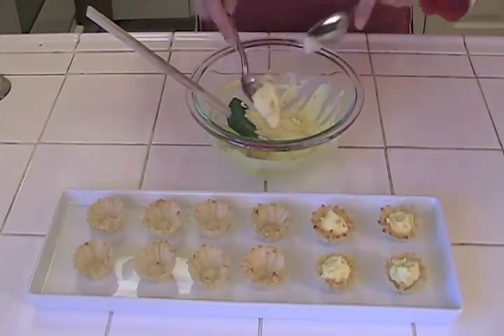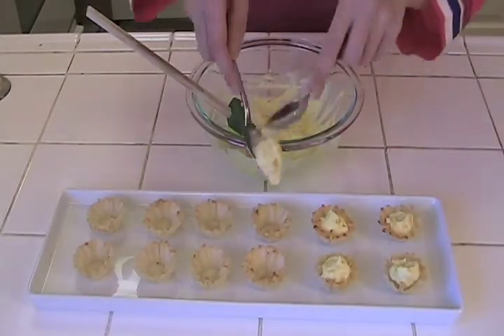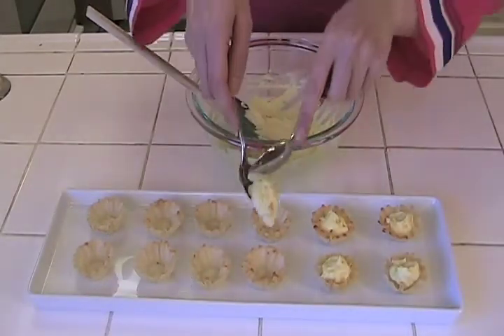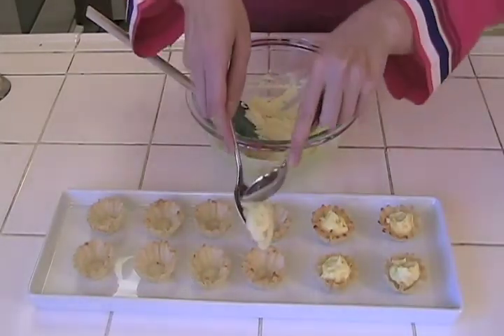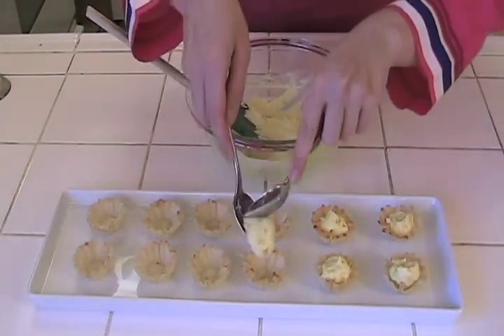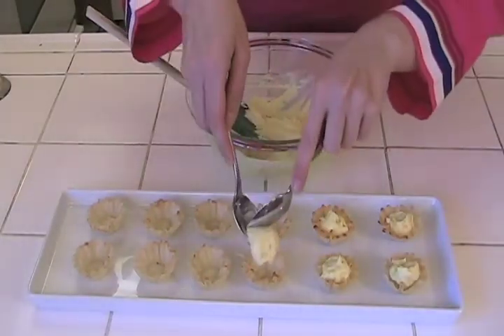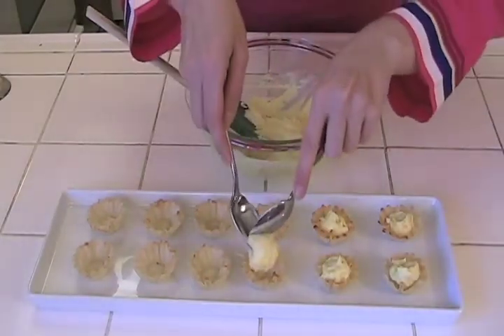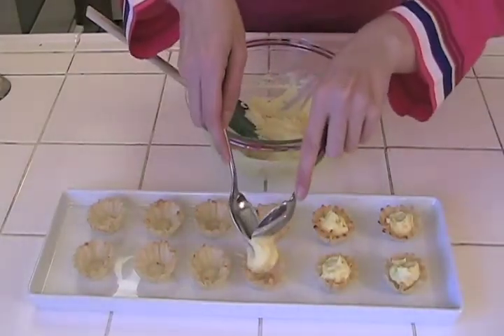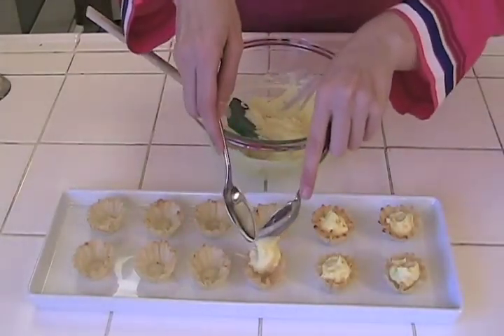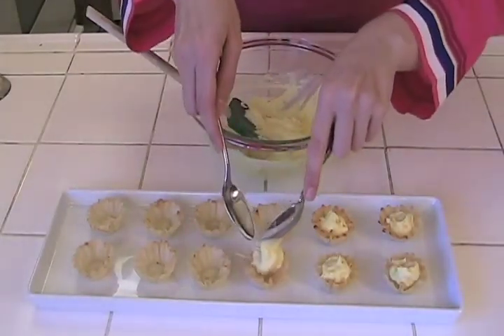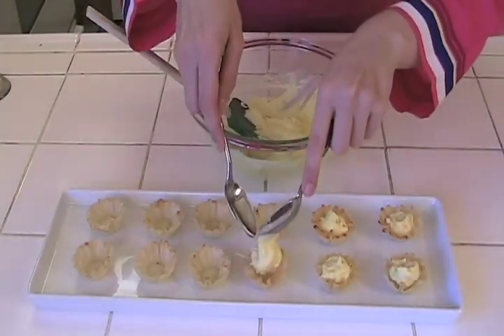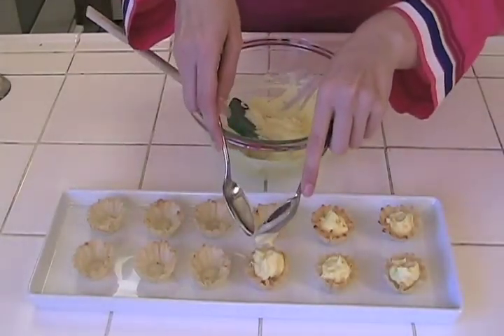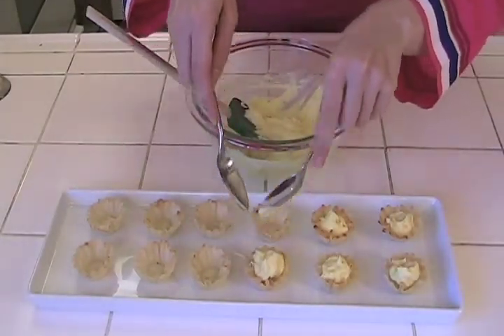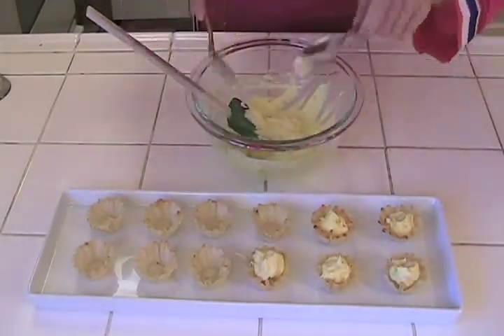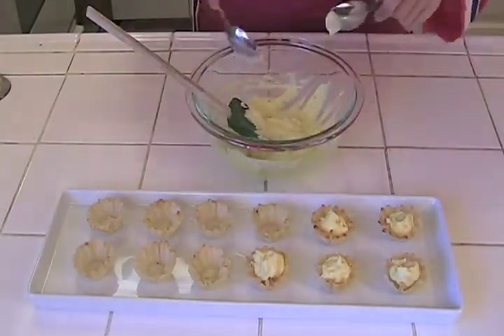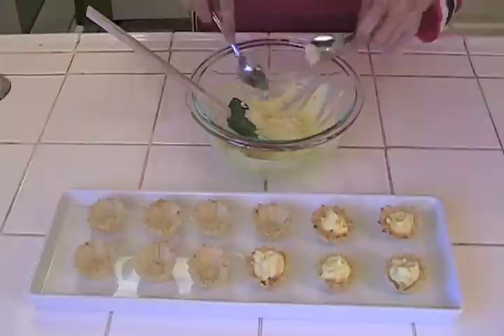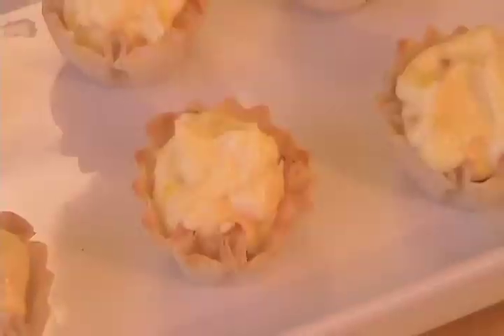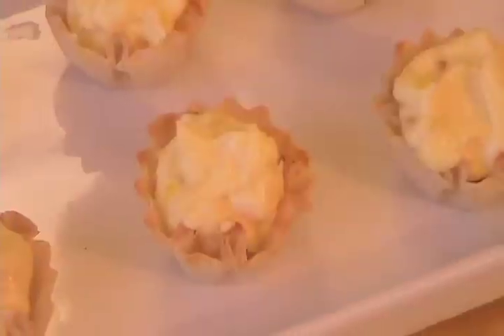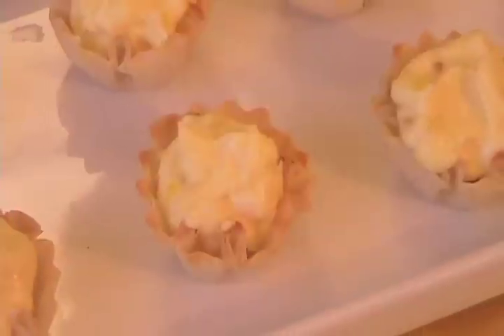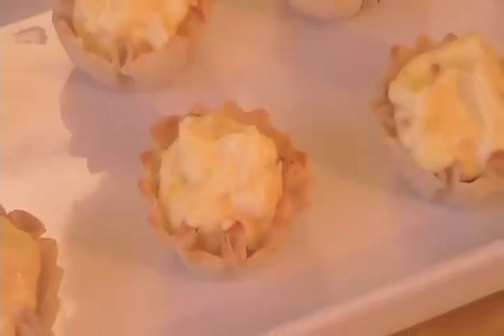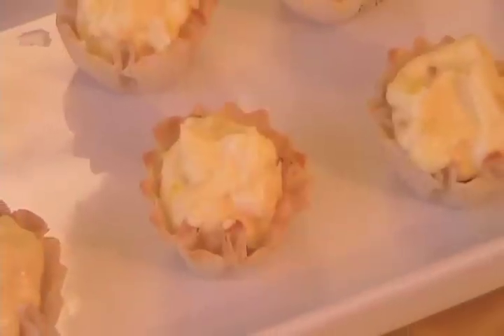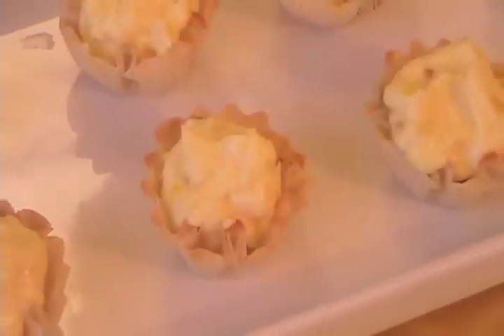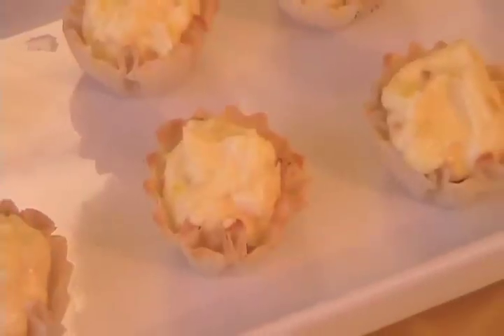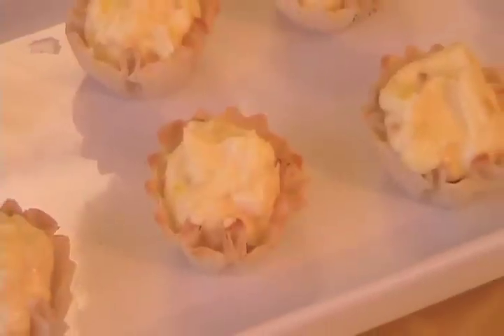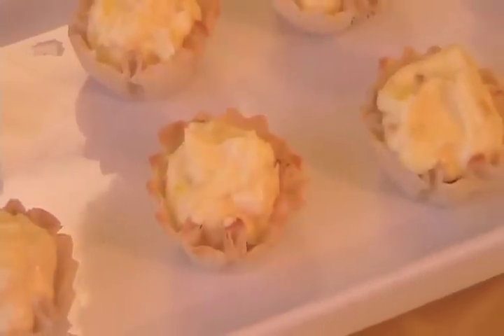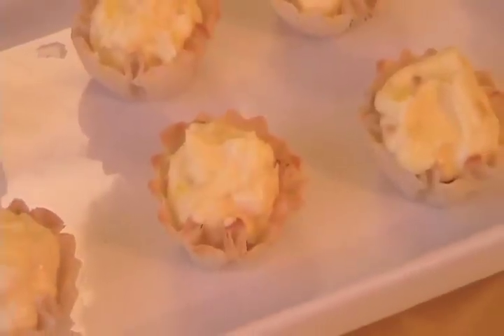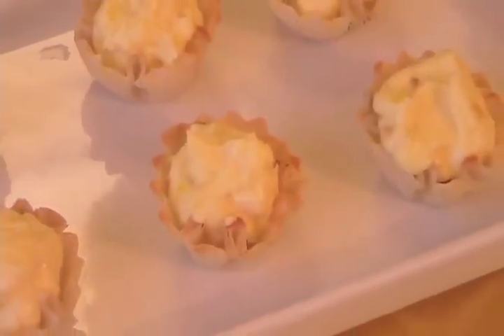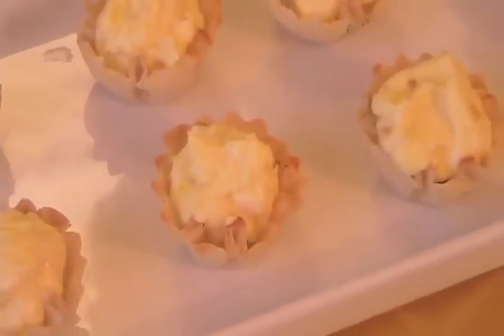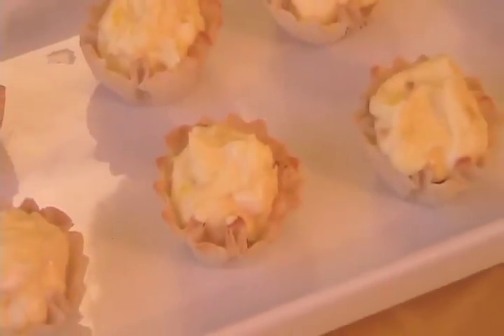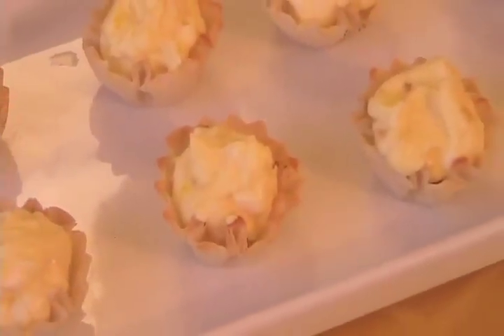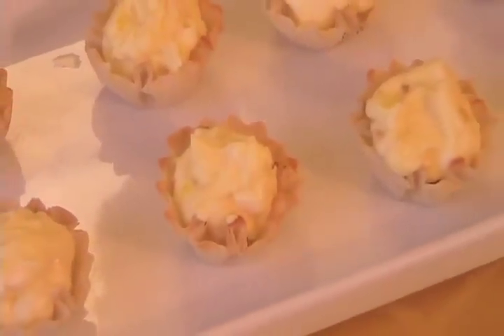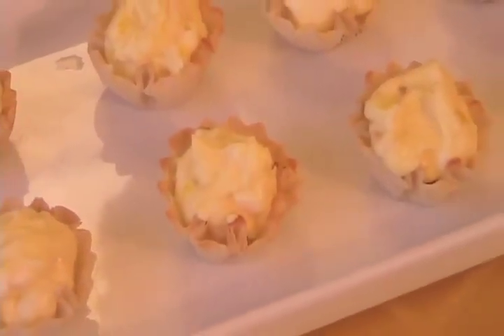You can garnish with berries, maybe a mint sprig, or even a twist of lemon zest. Easy and gorgeous.